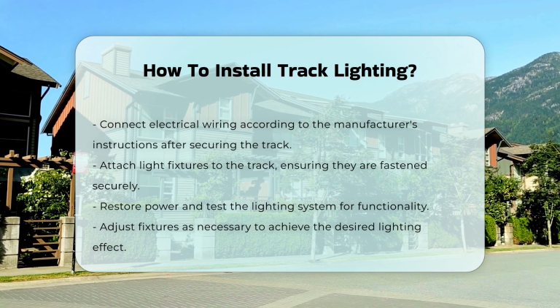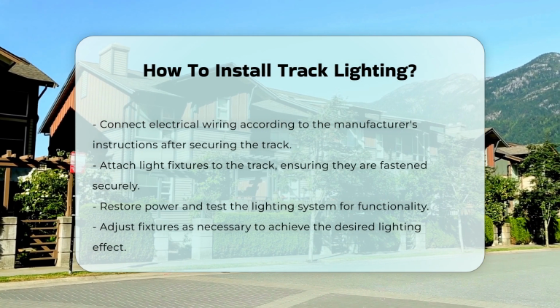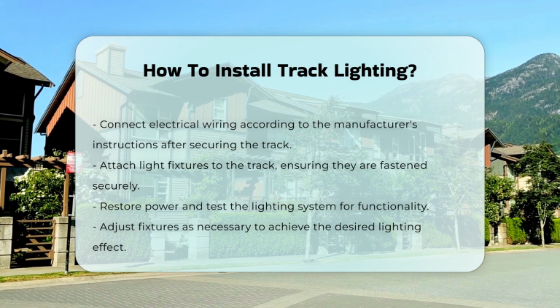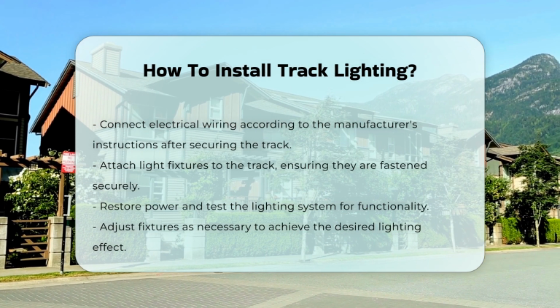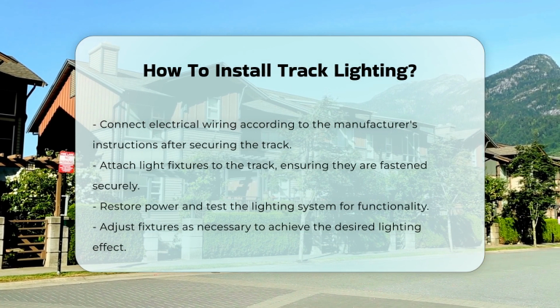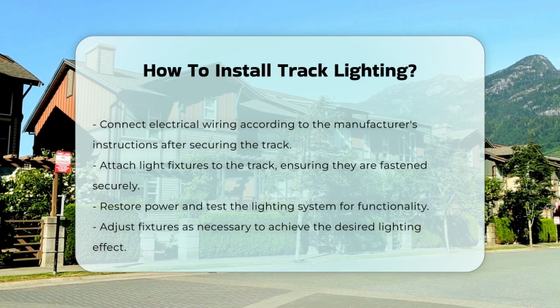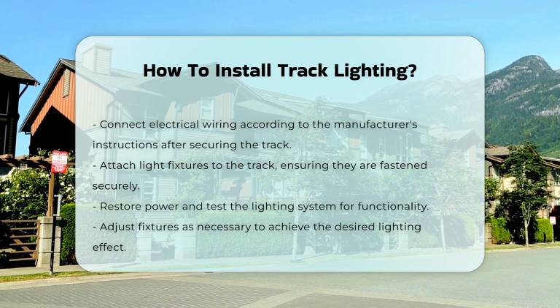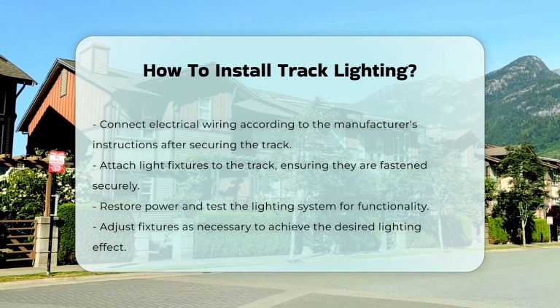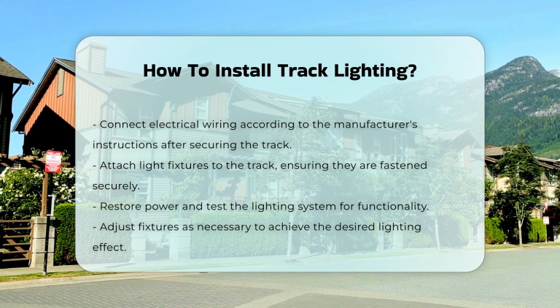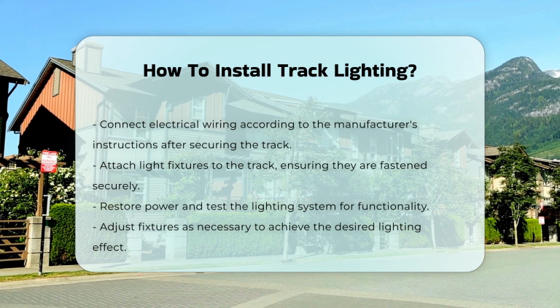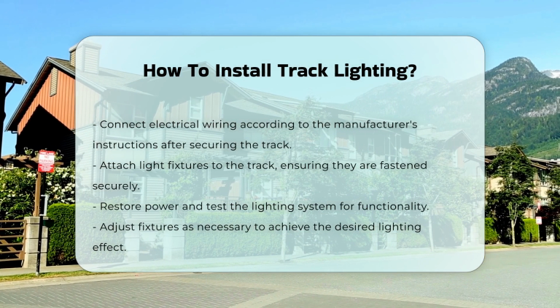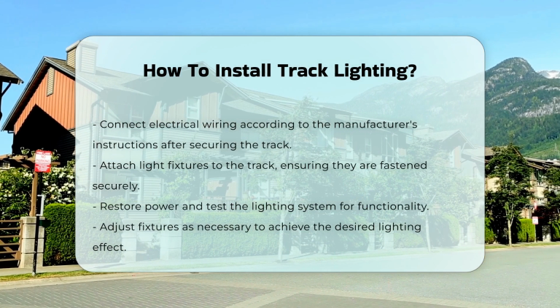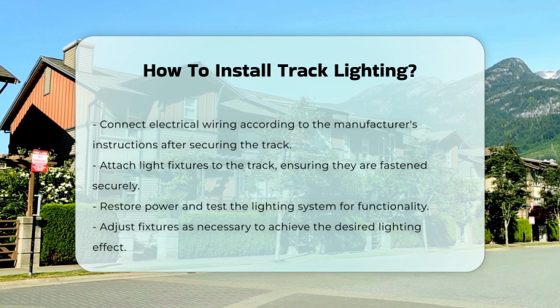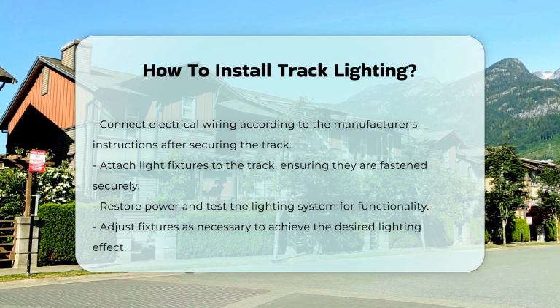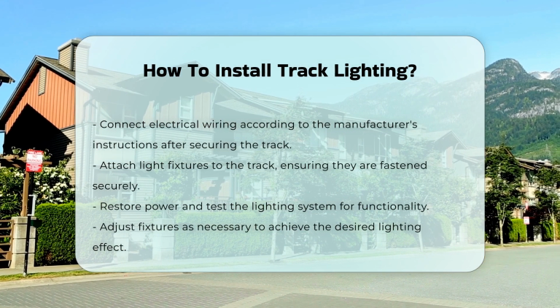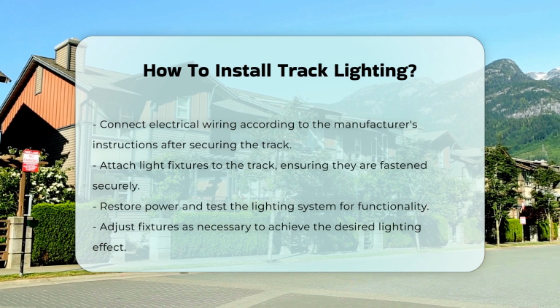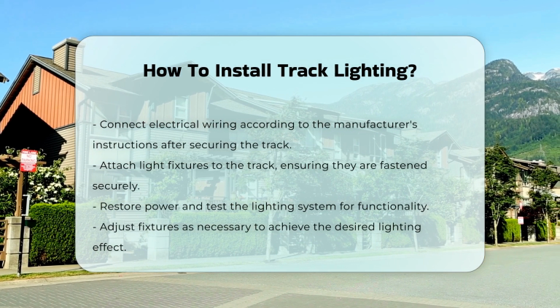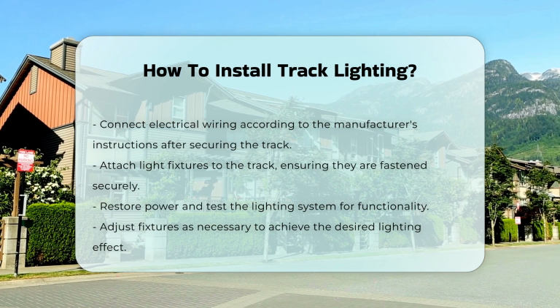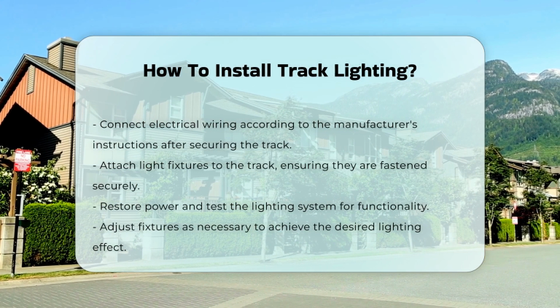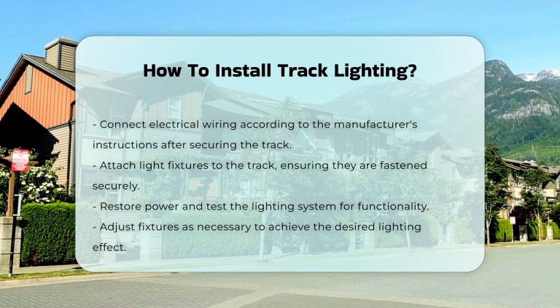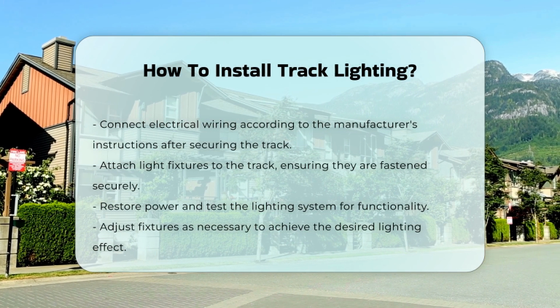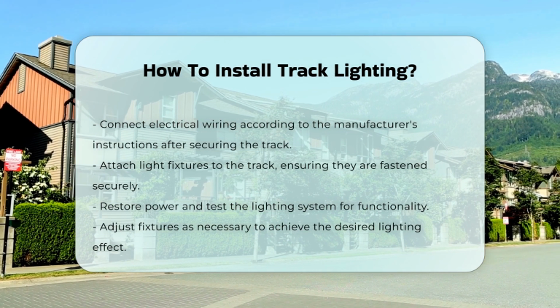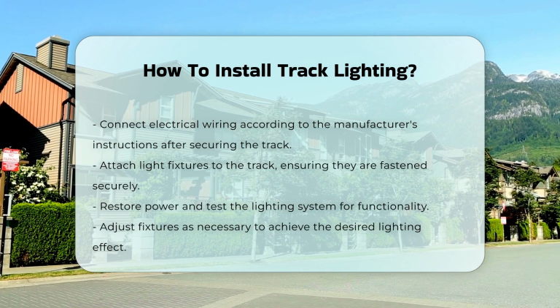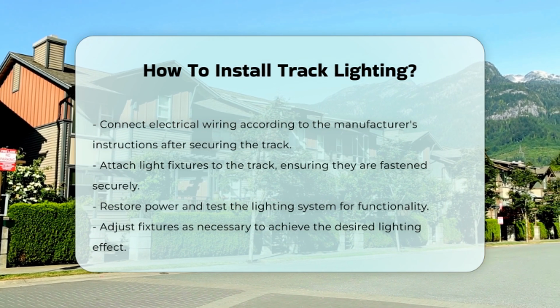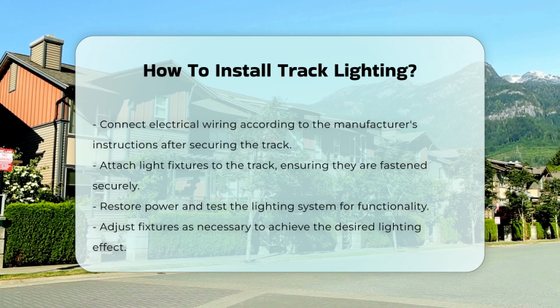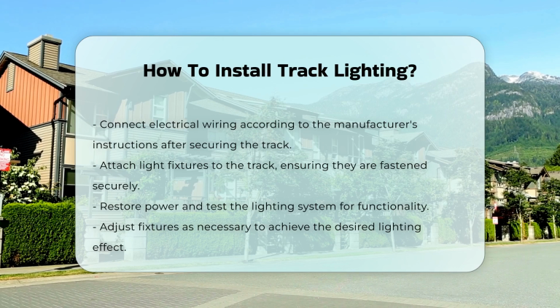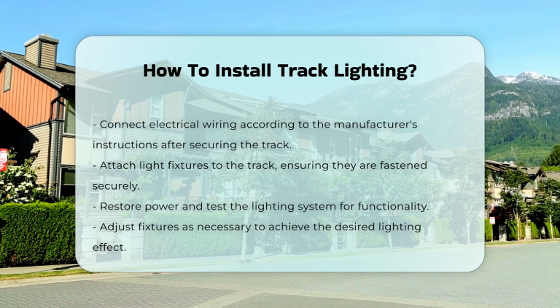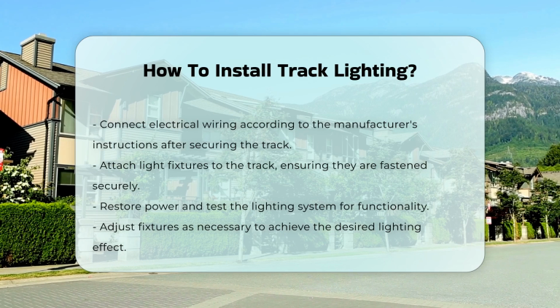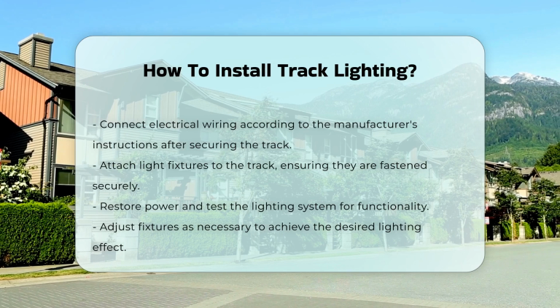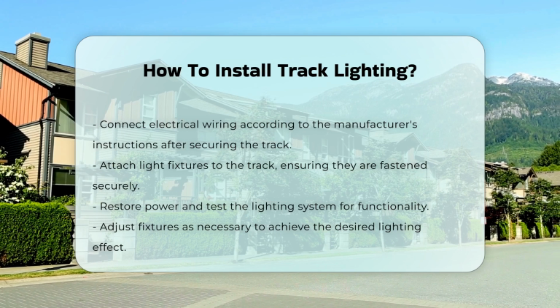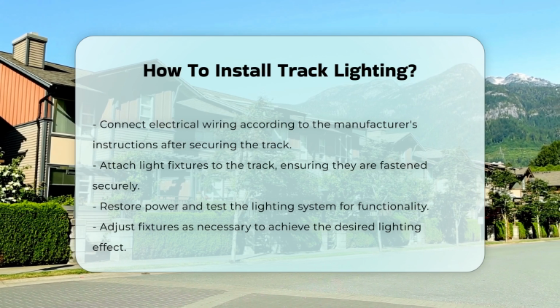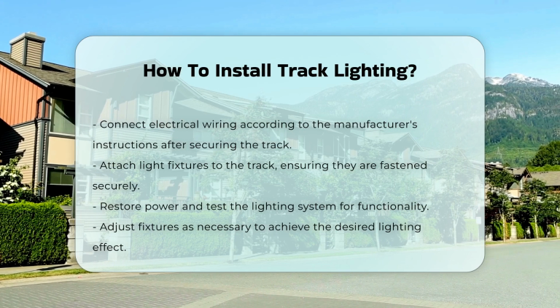Finally, restore power and test the lighting system. Adjust the fixtures to achieve the desired lighting effect.